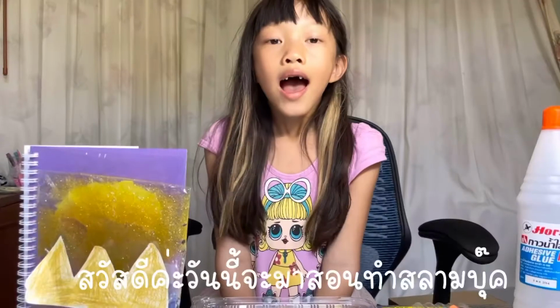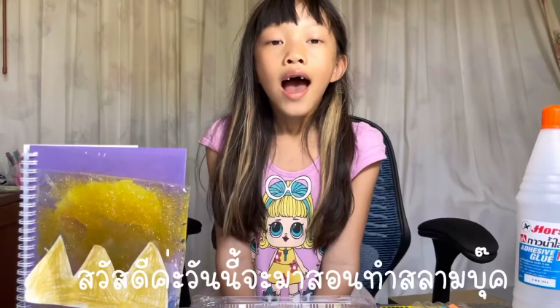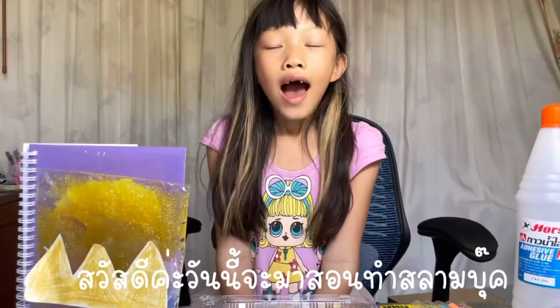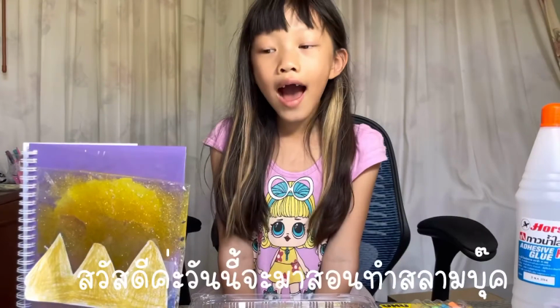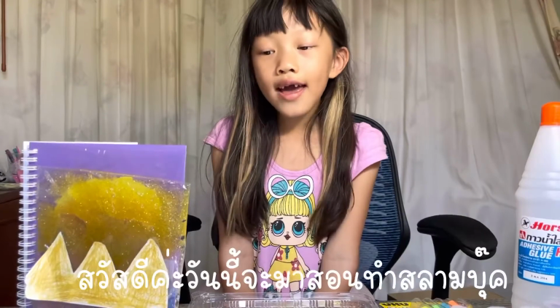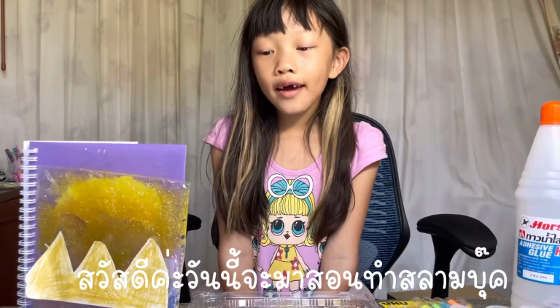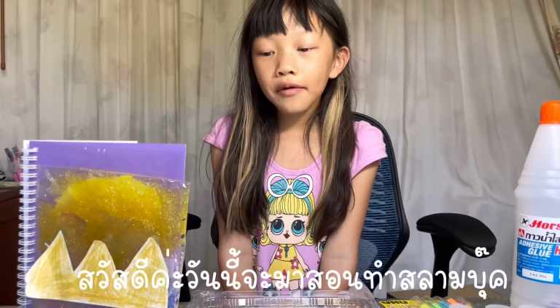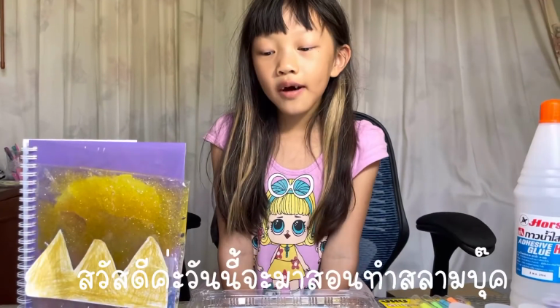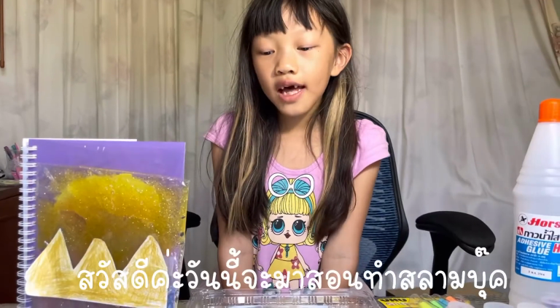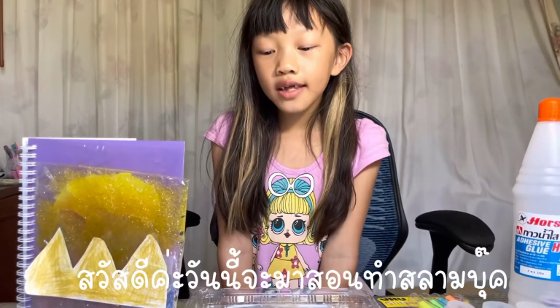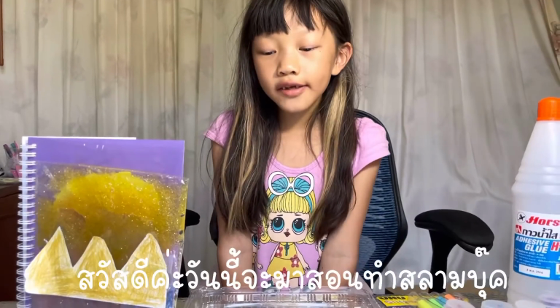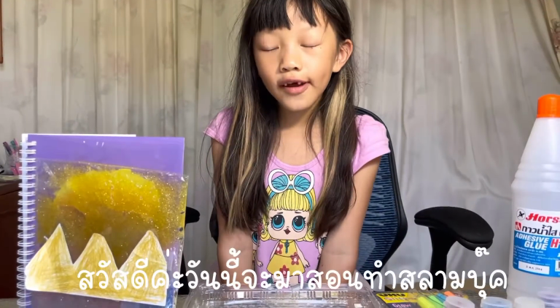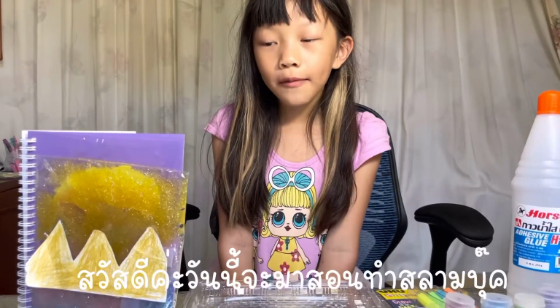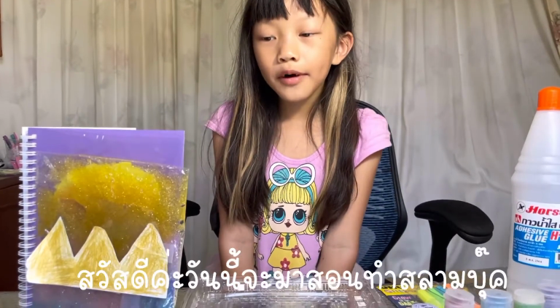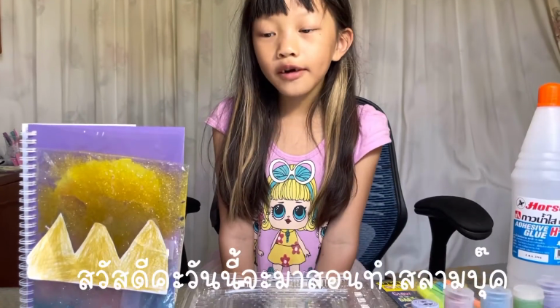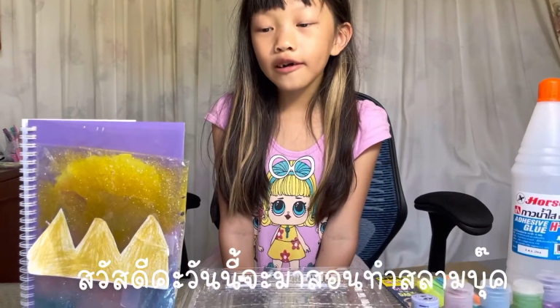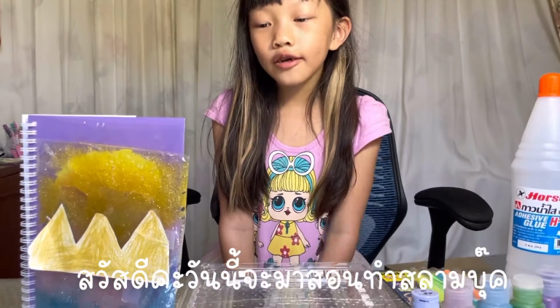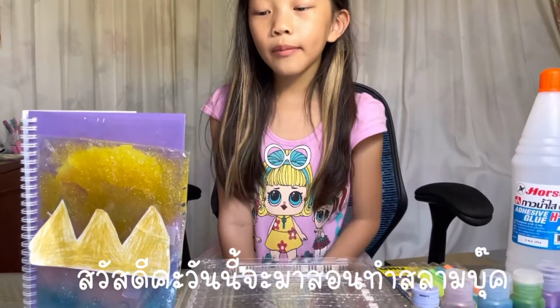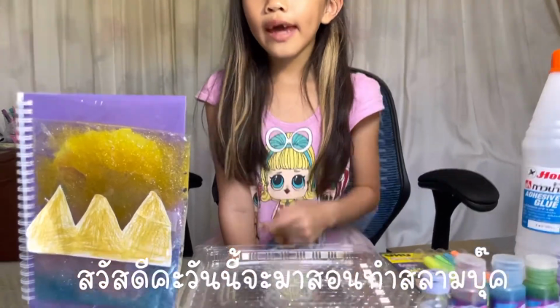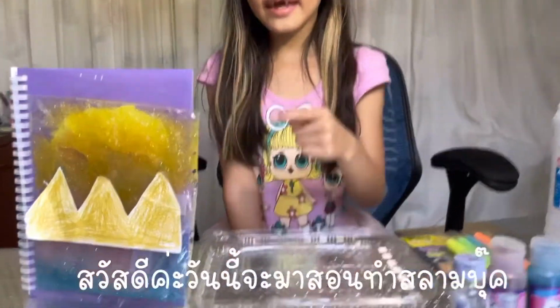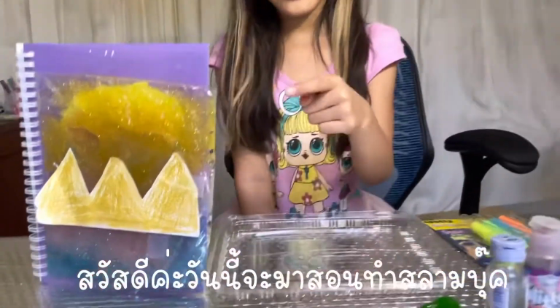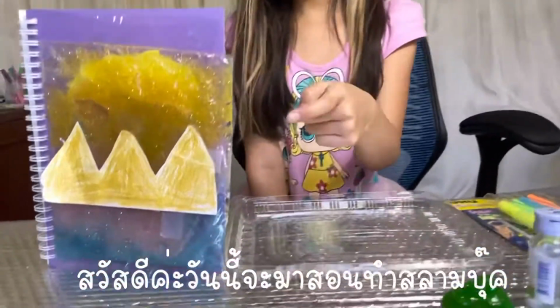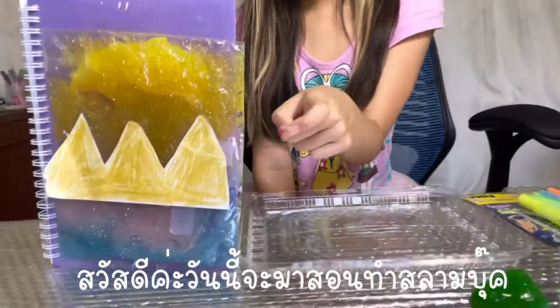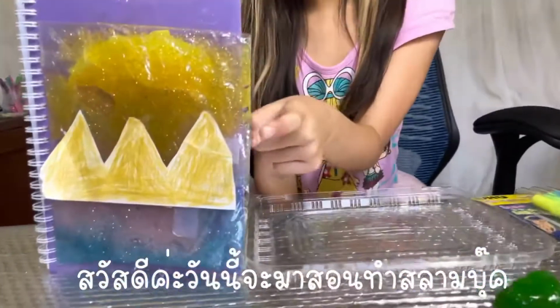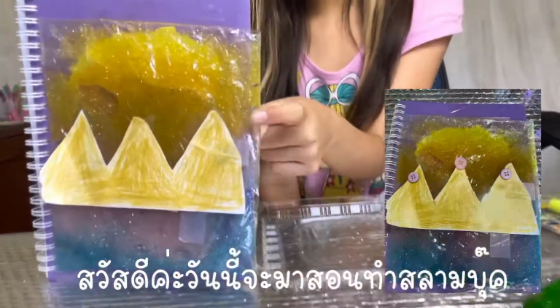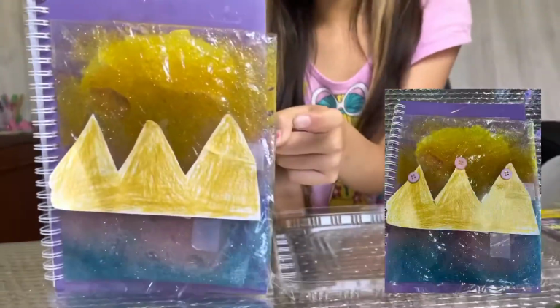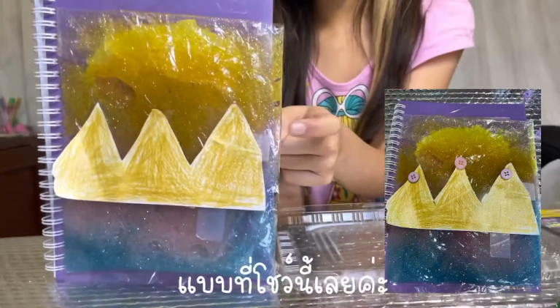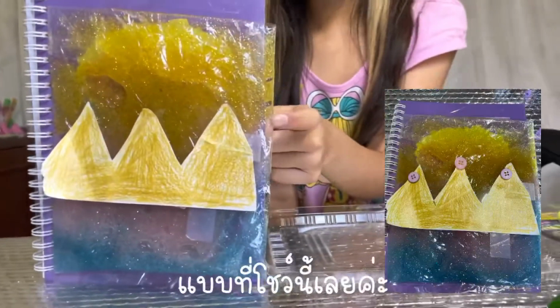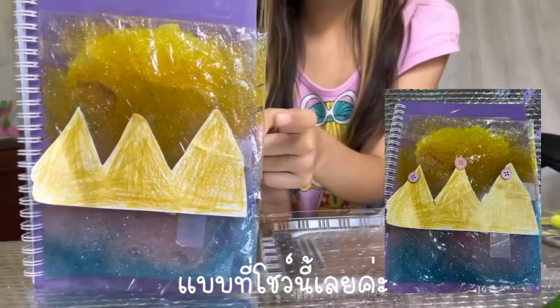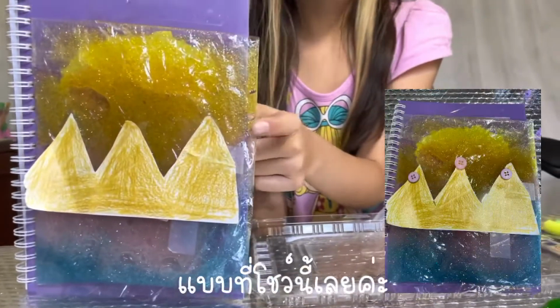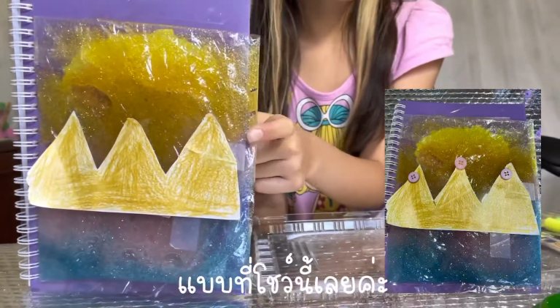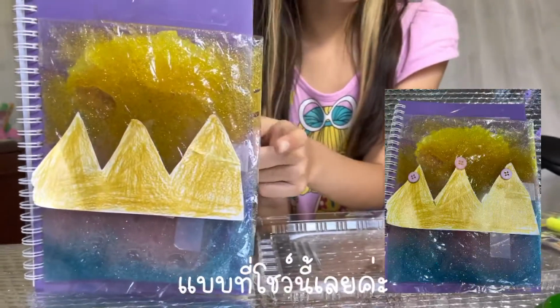Hi everyone! Today we're going to make a slime book like this one here.